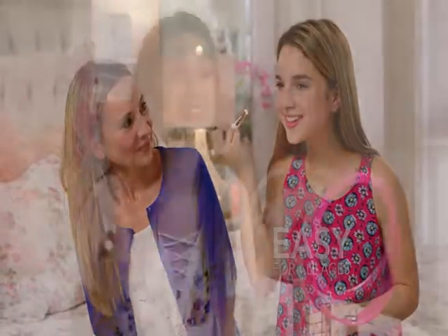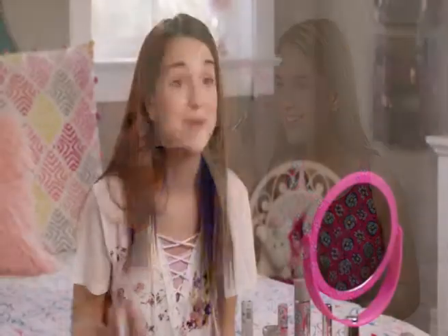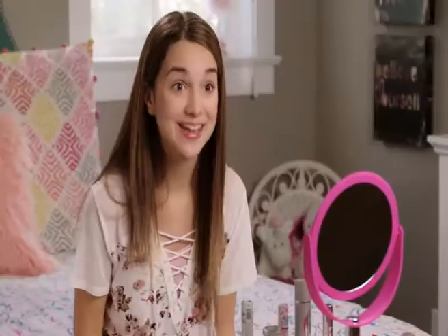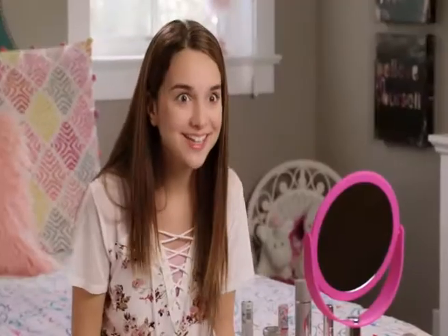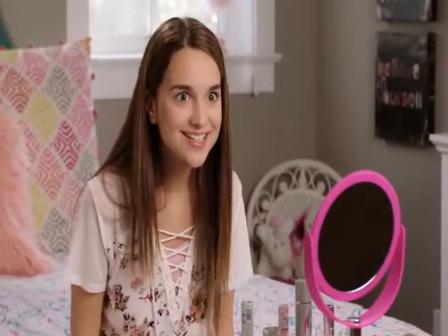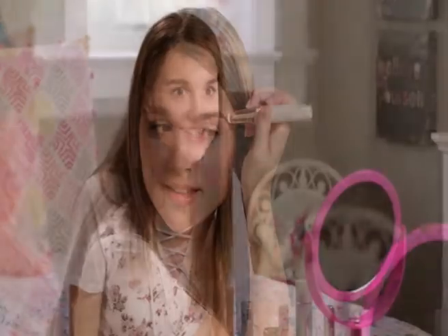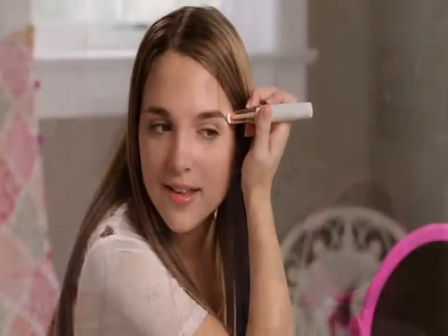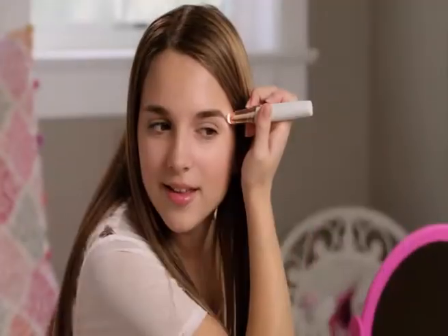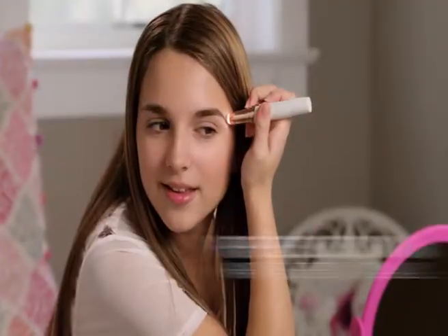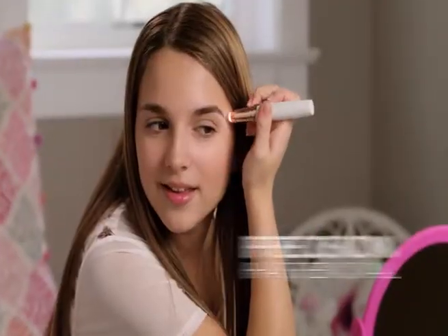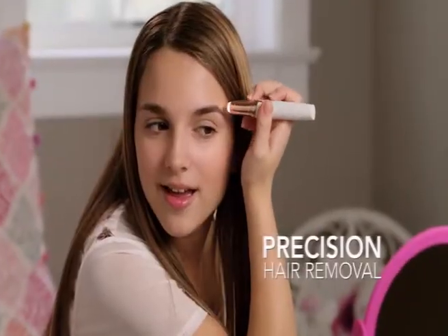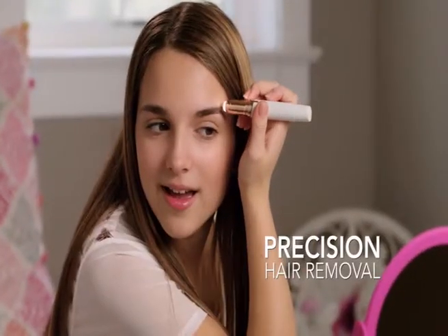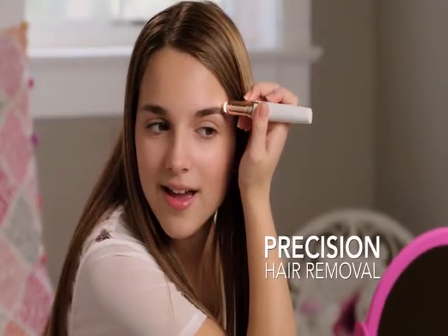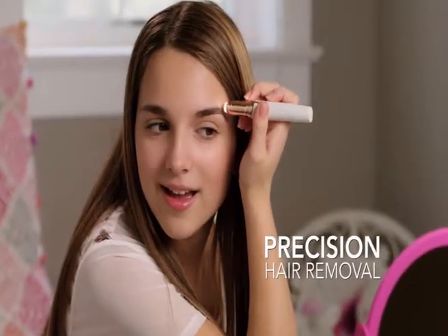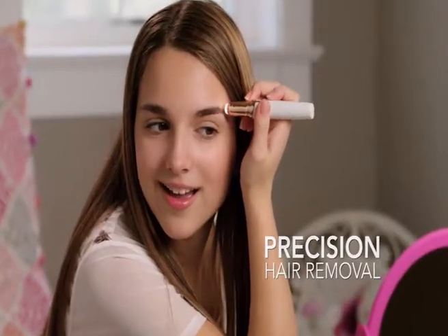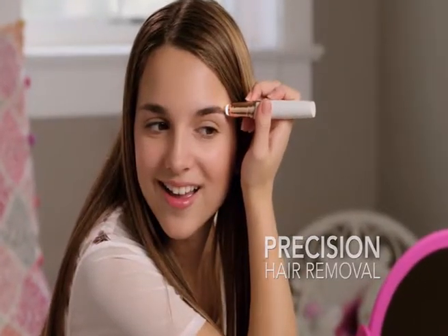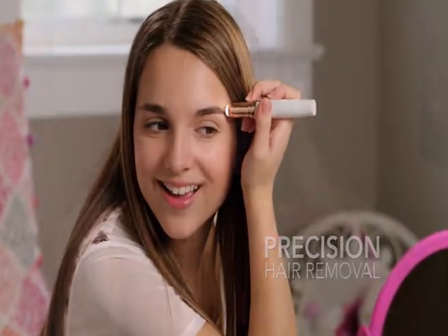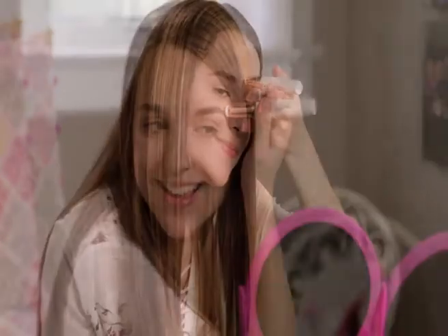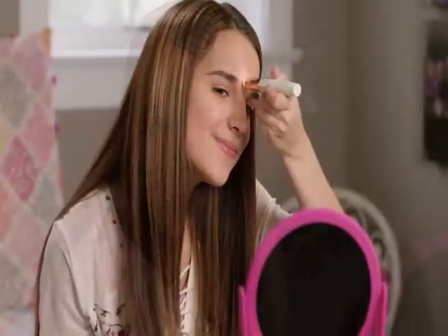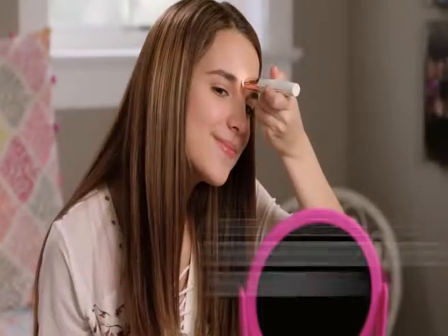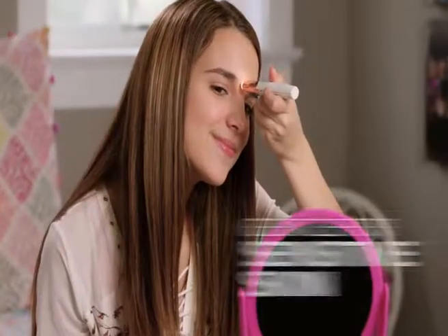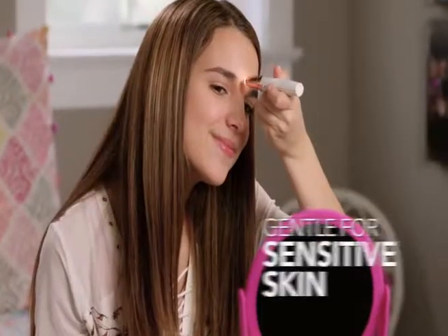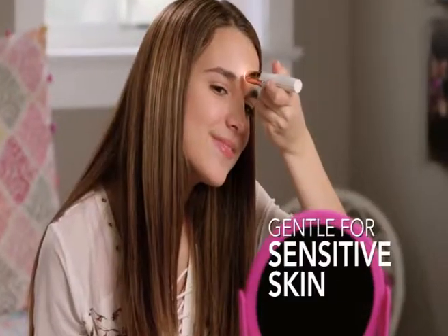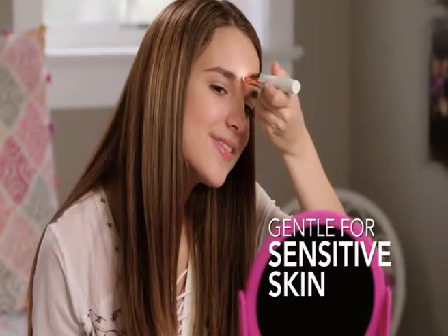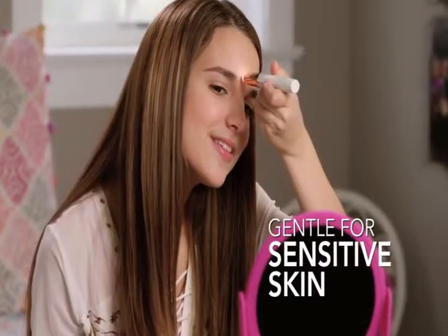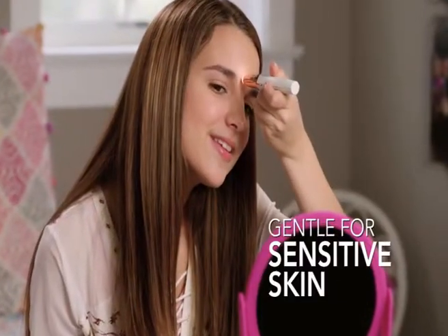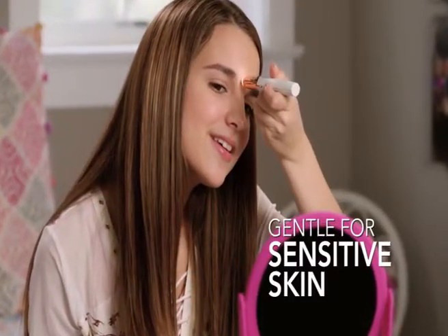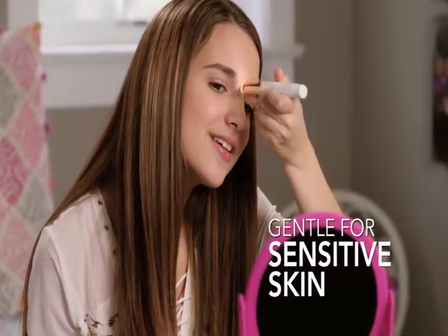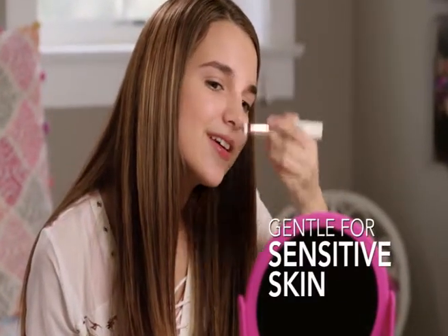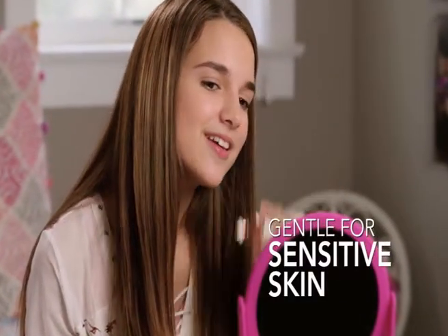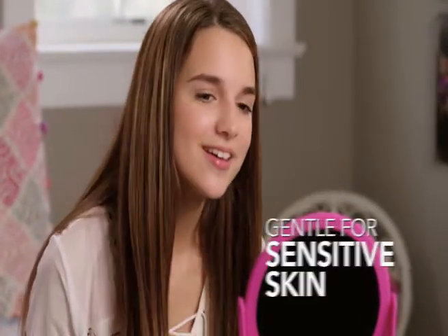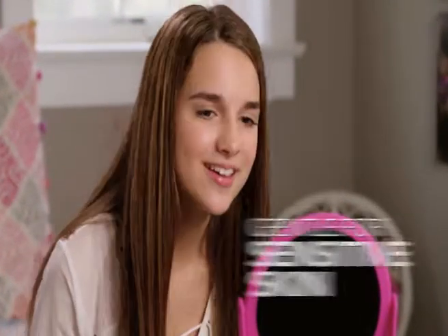It's painless, easy to control, fast to use, super safe, and it's so pretty. It's perfect.